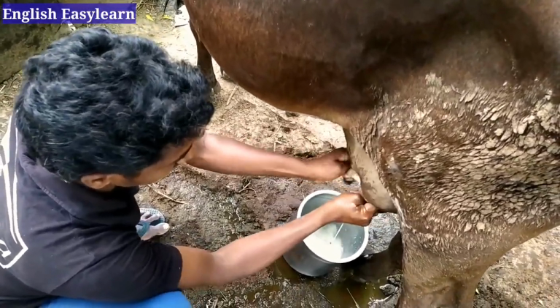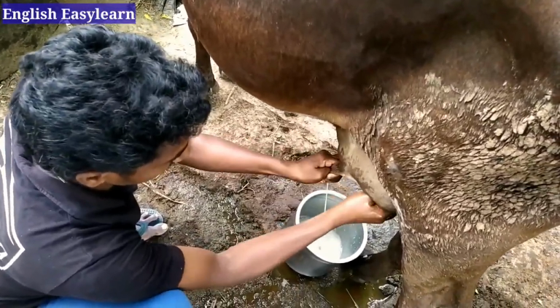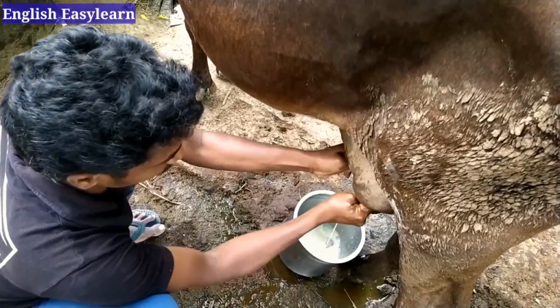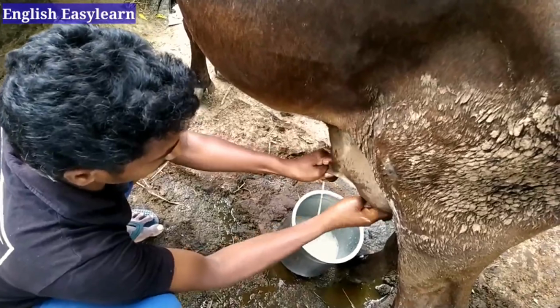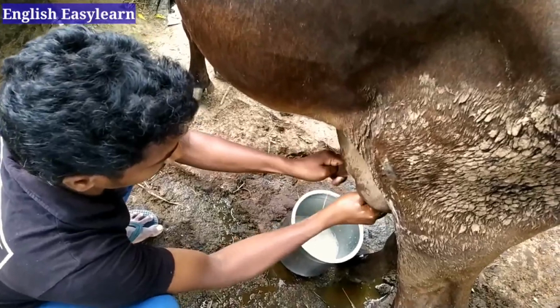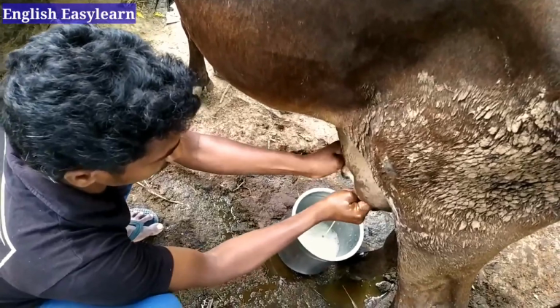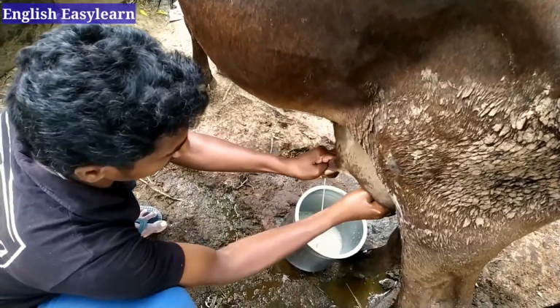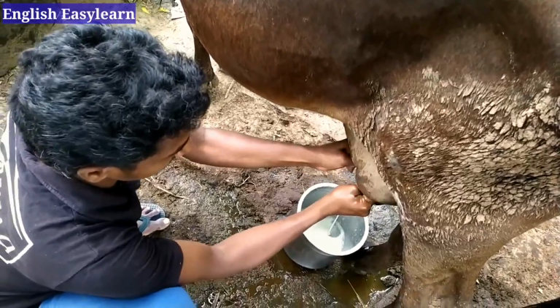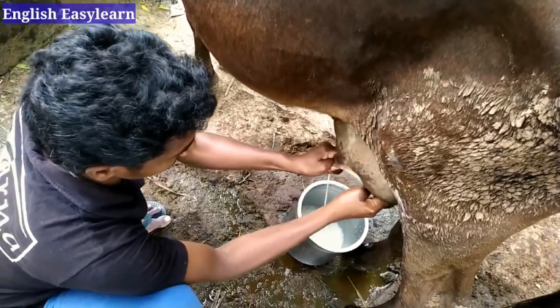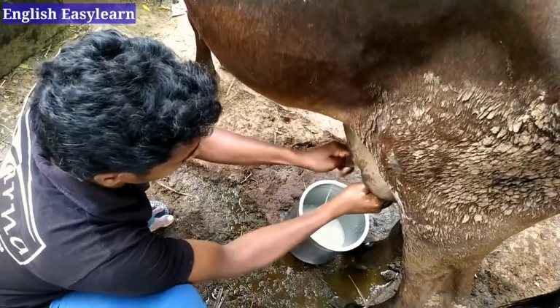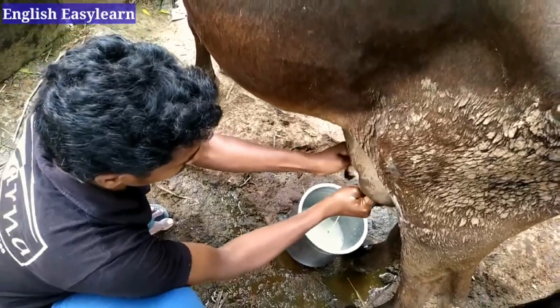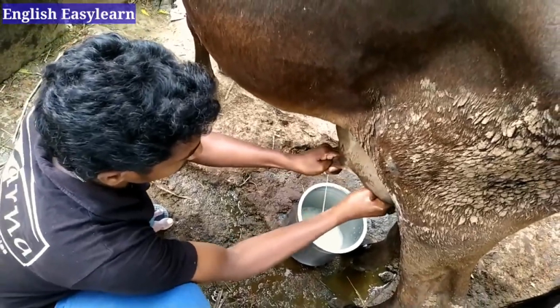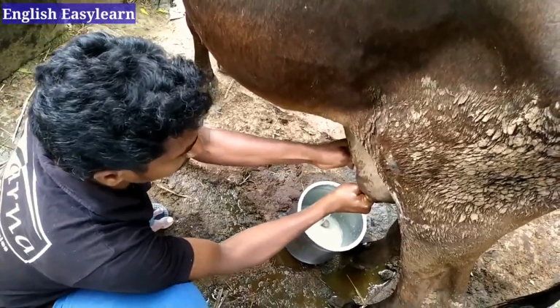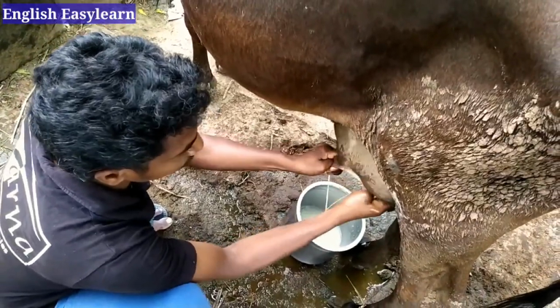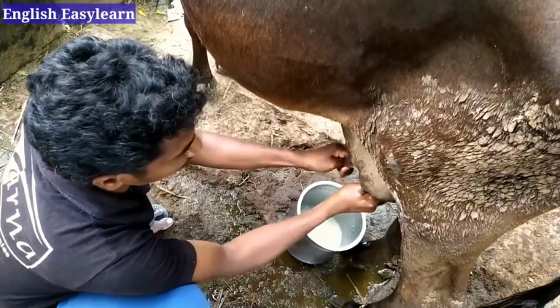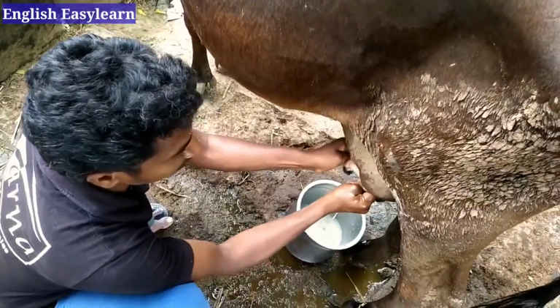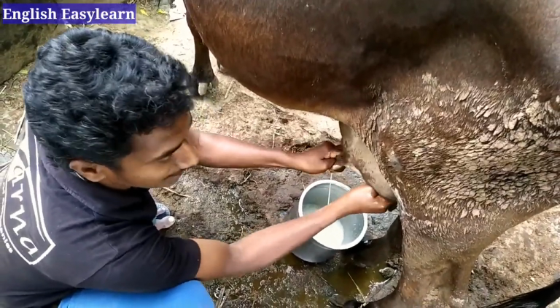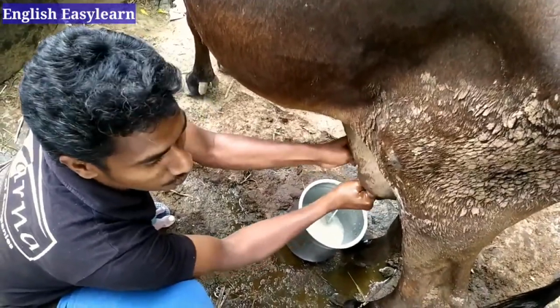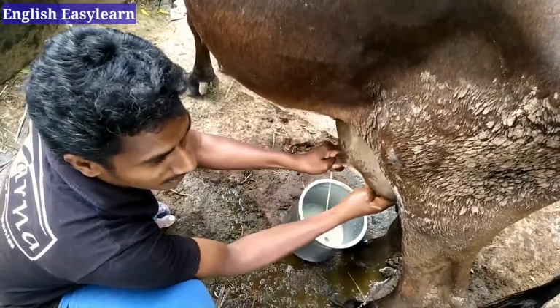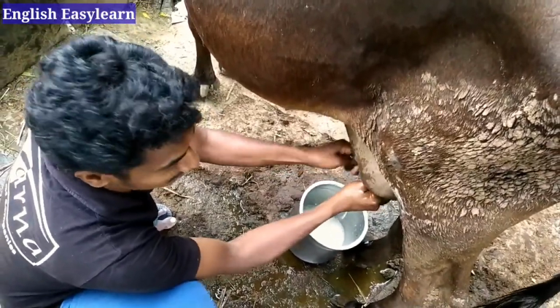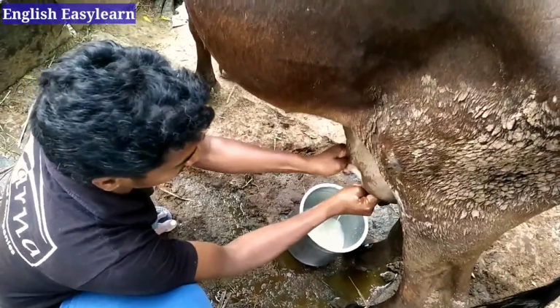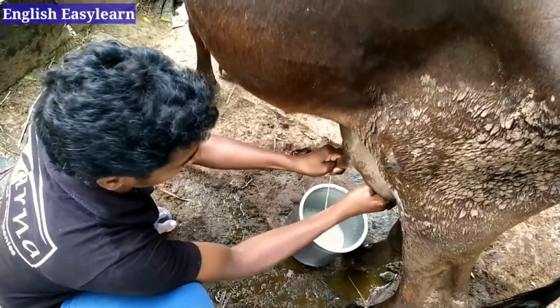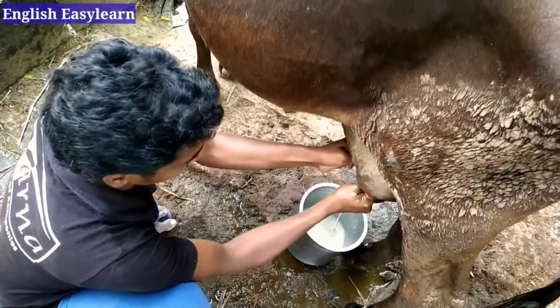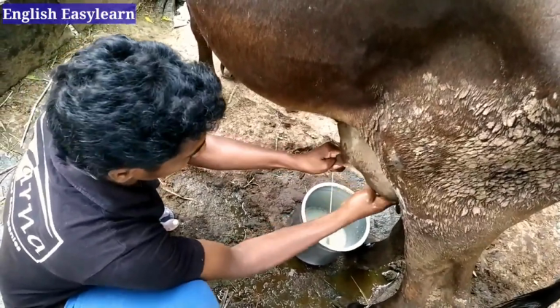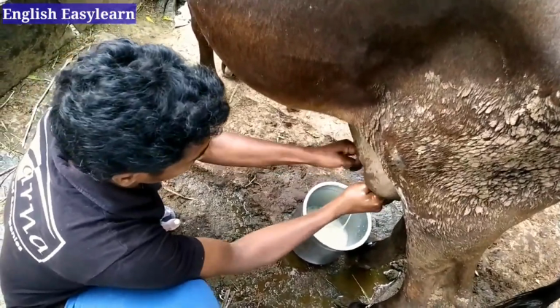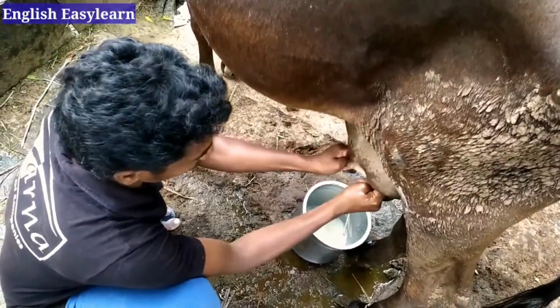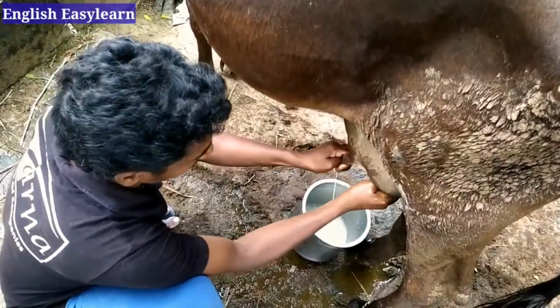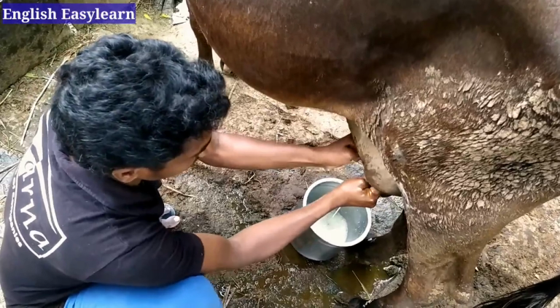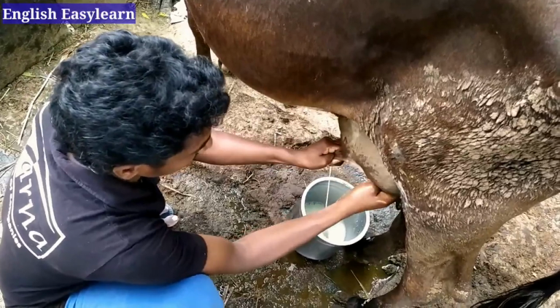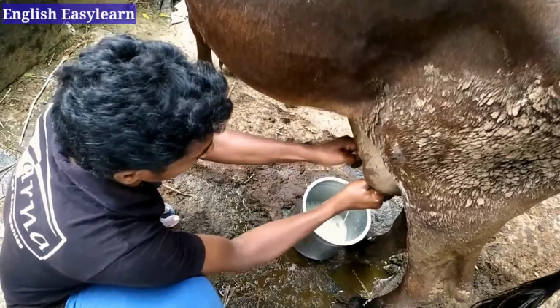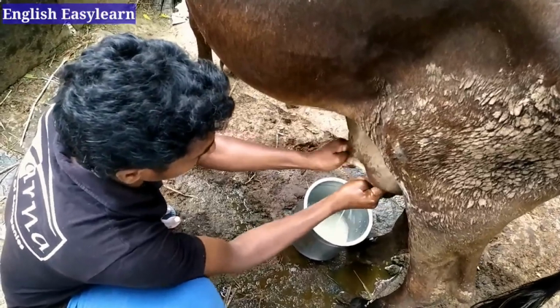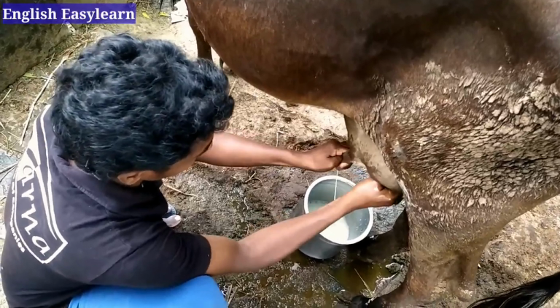It helps us to milk faster. We use both hands to milk — if you use only one it will take a long time.